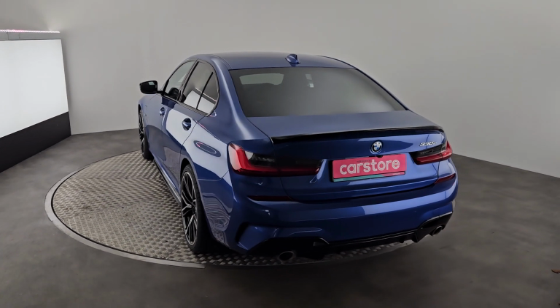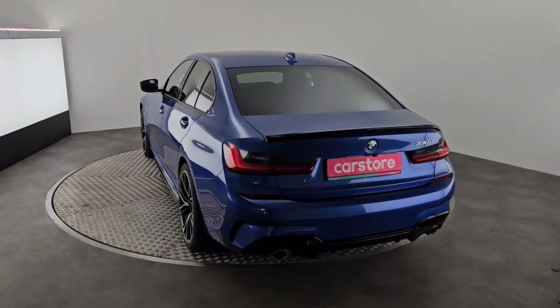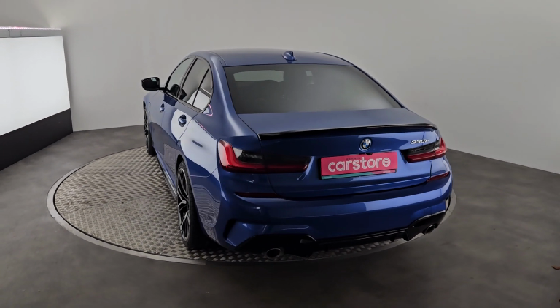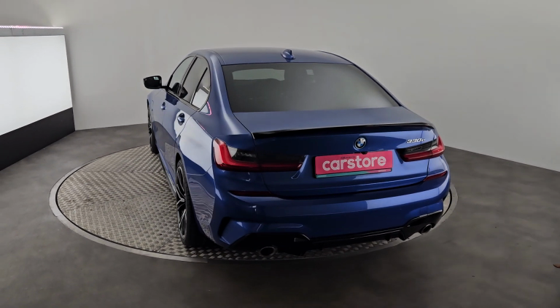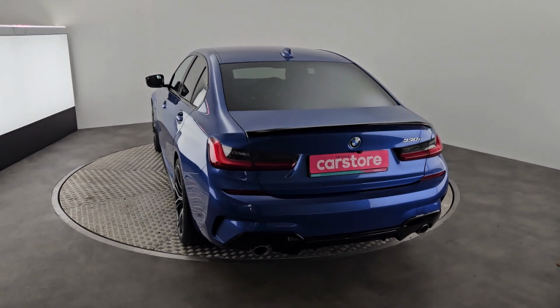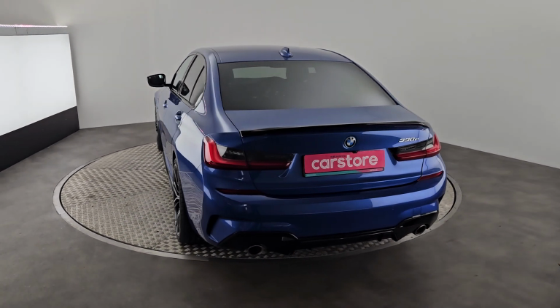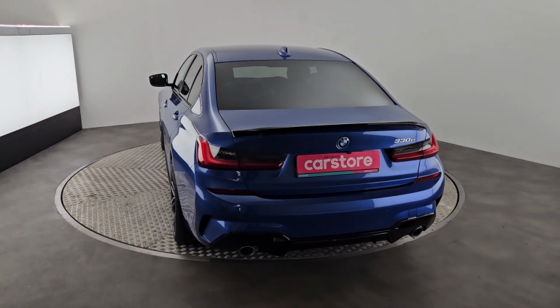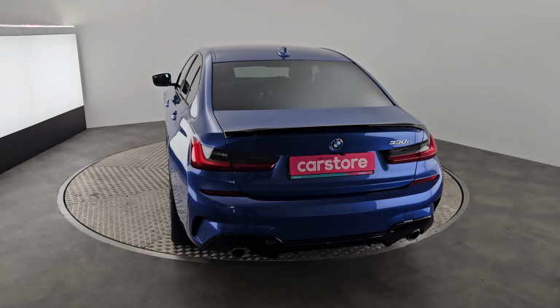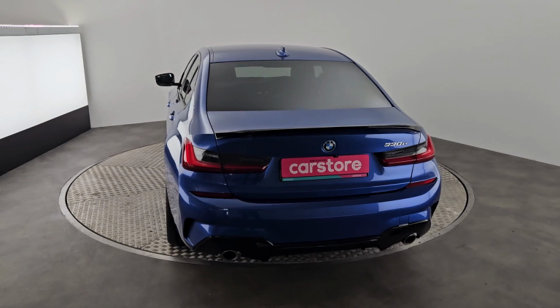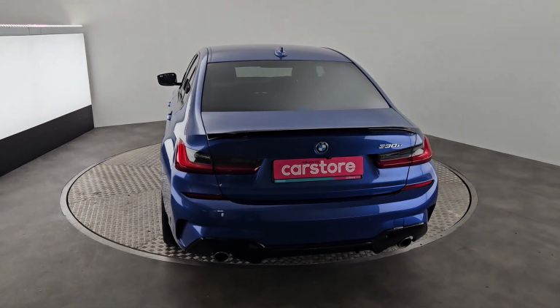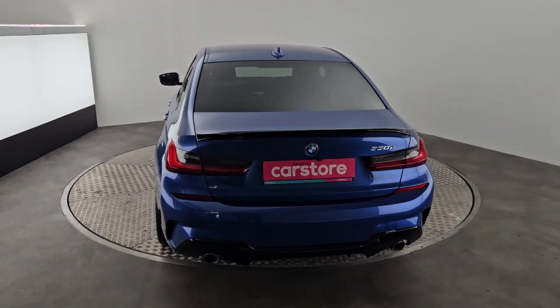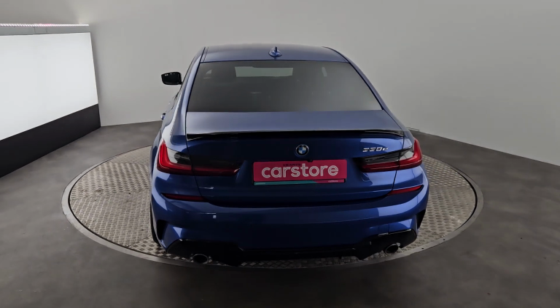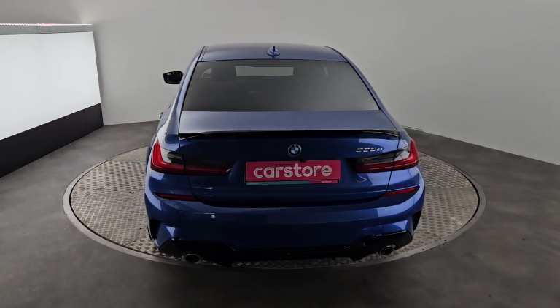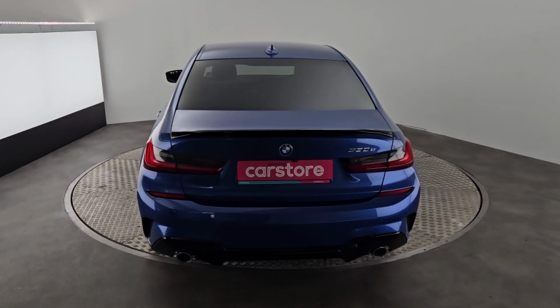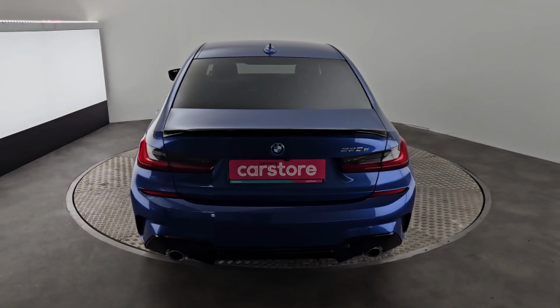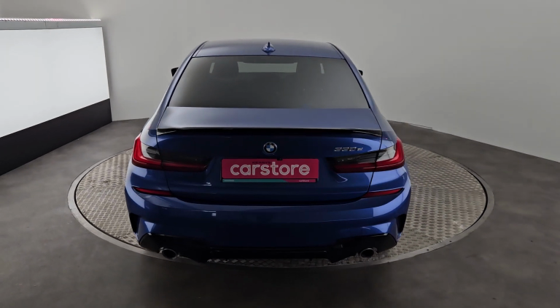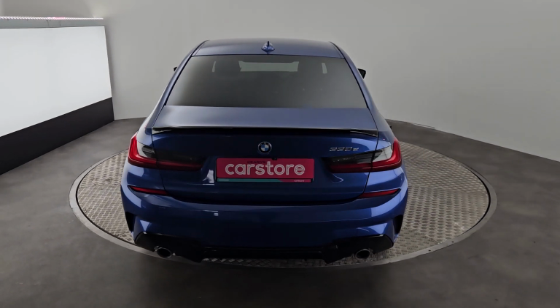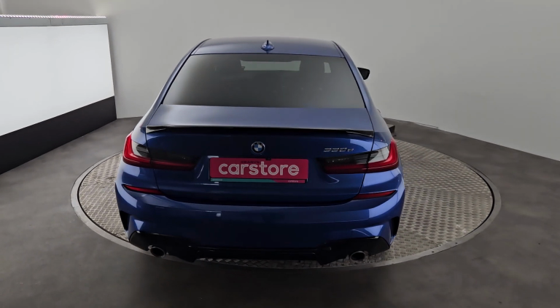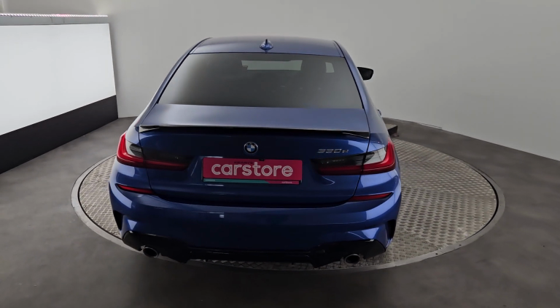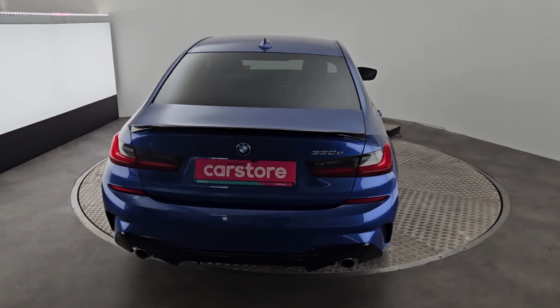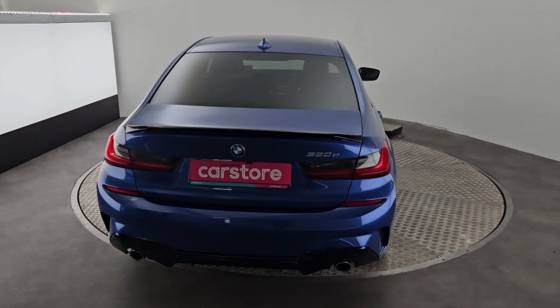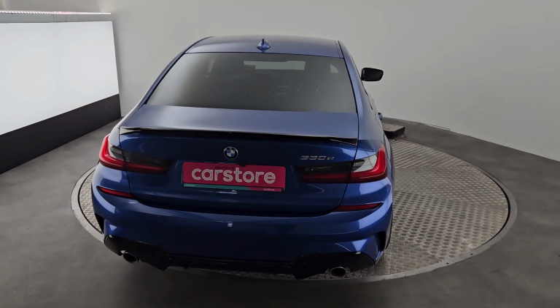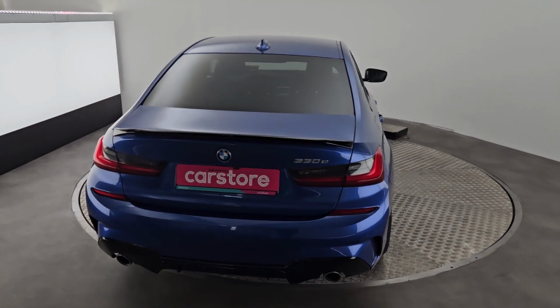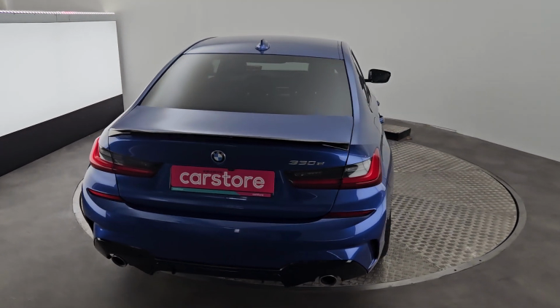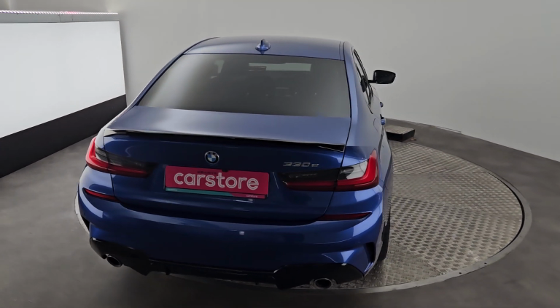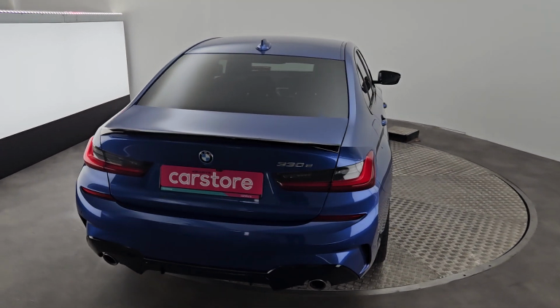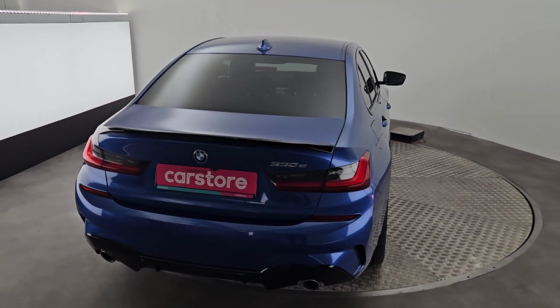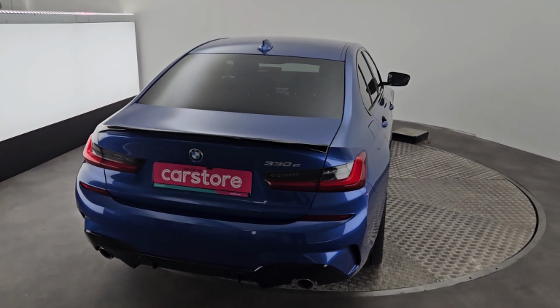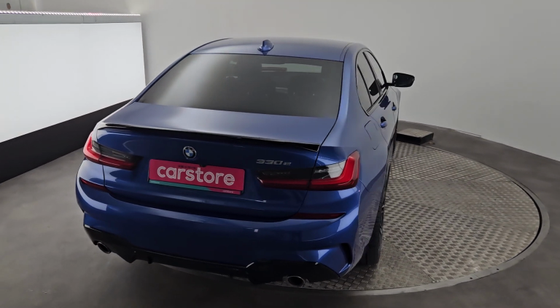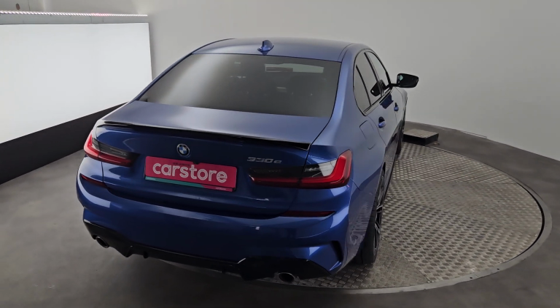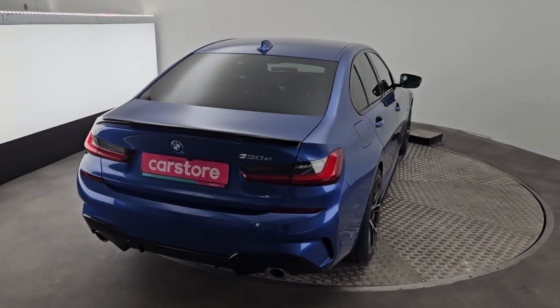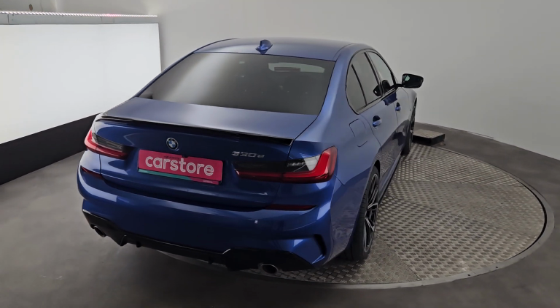This car will come with a 12-month warranty, a full valet, and a full service as well.